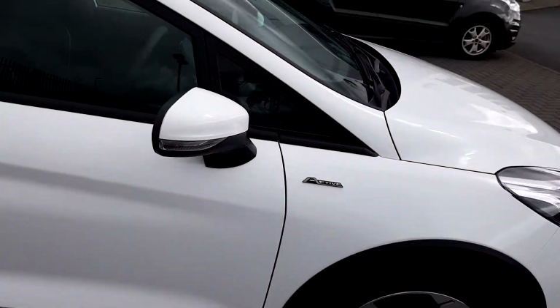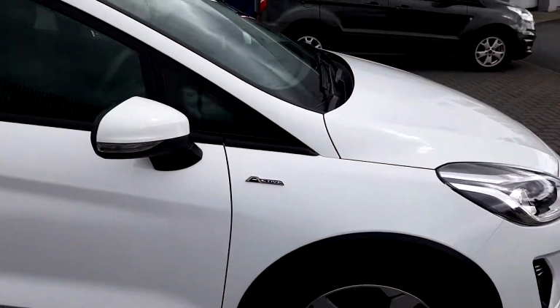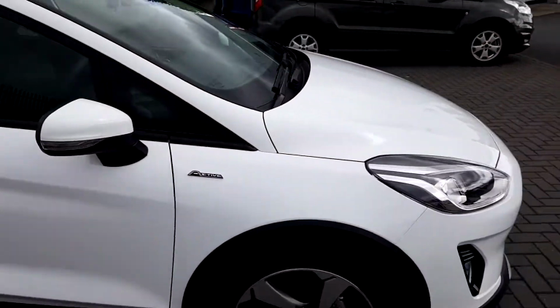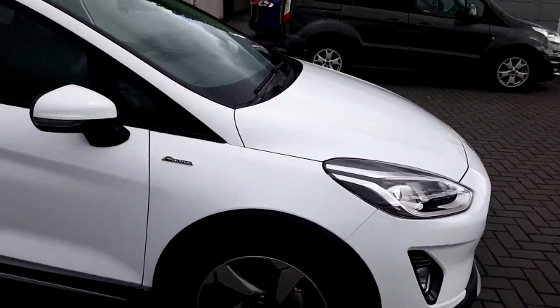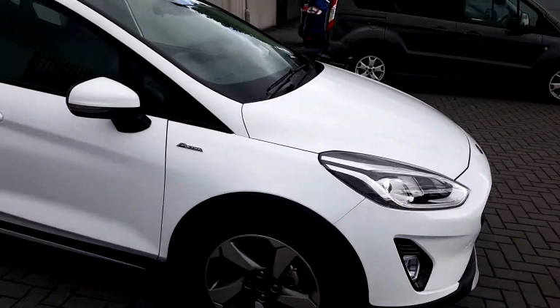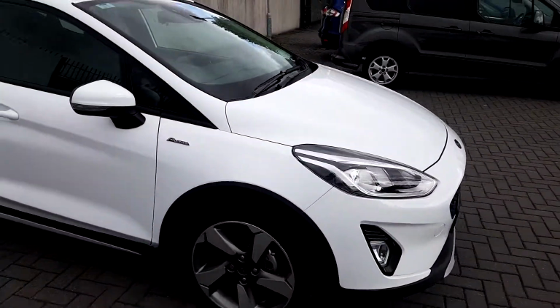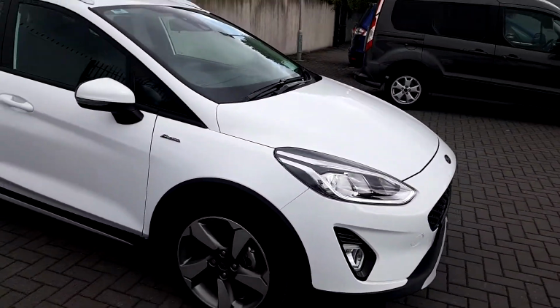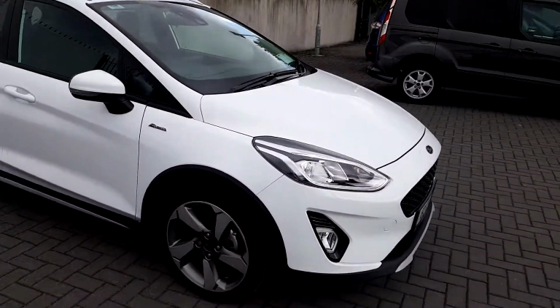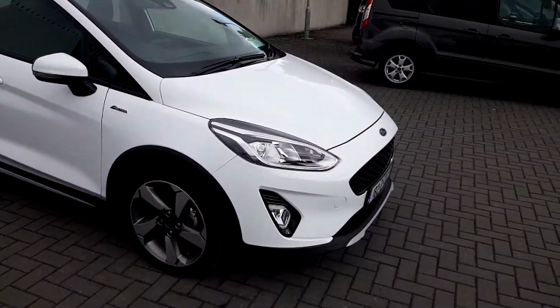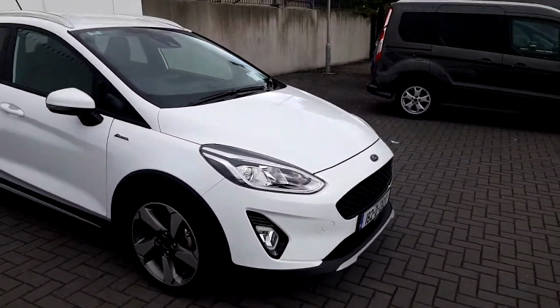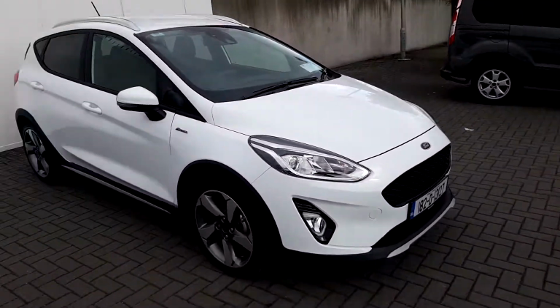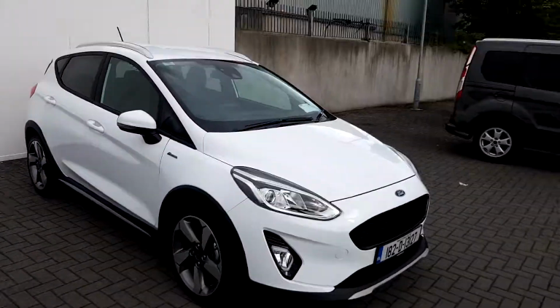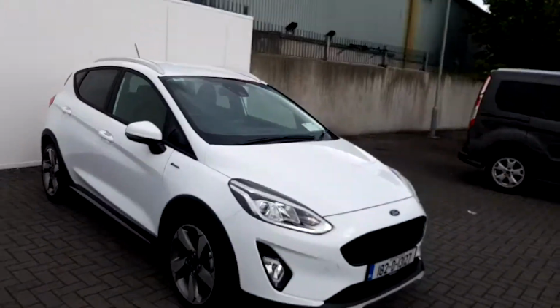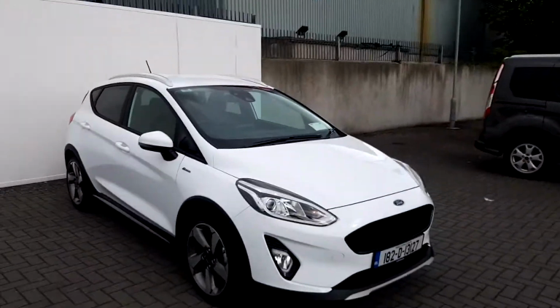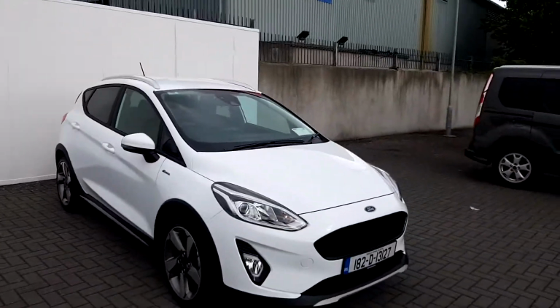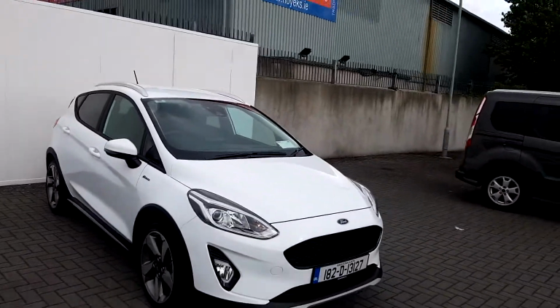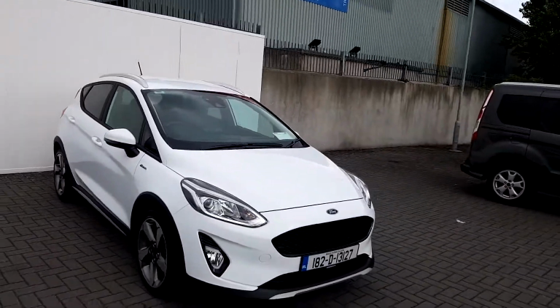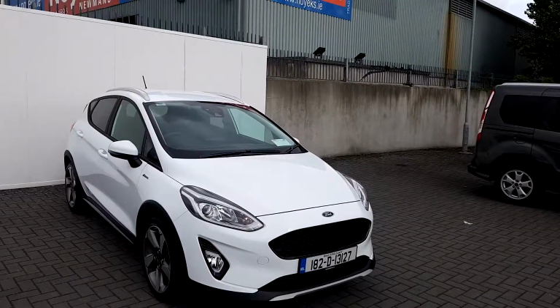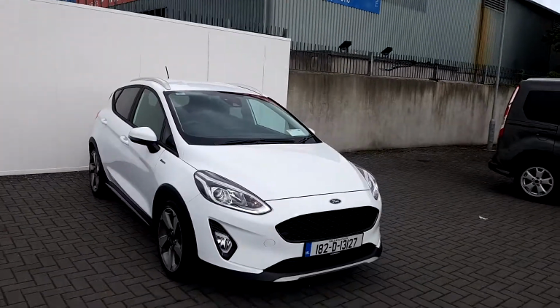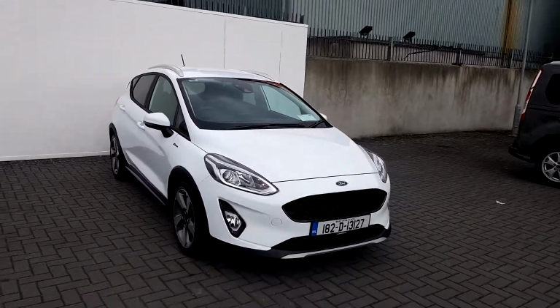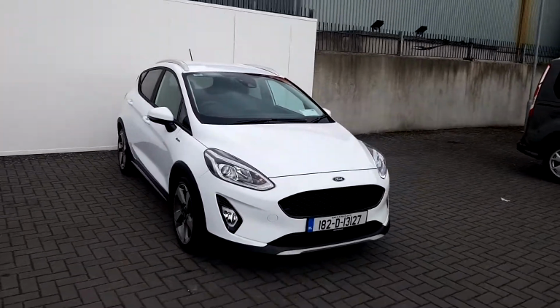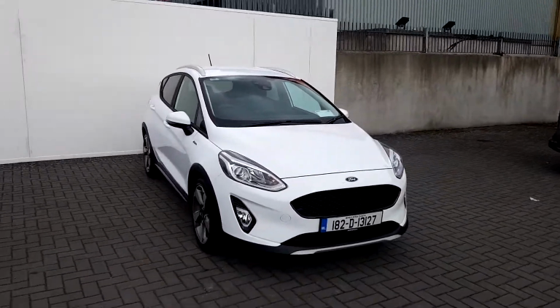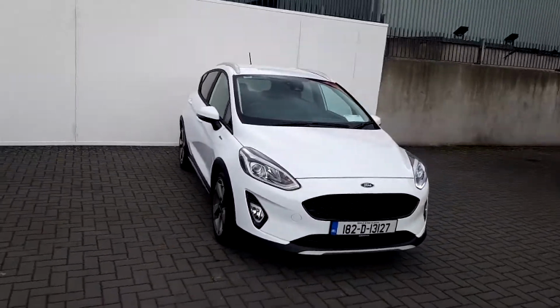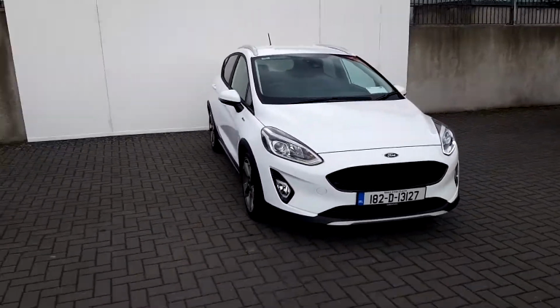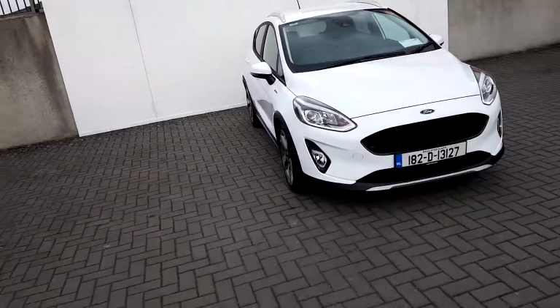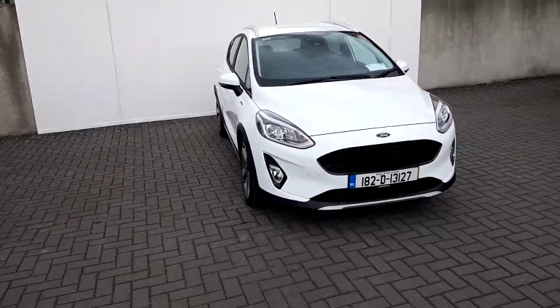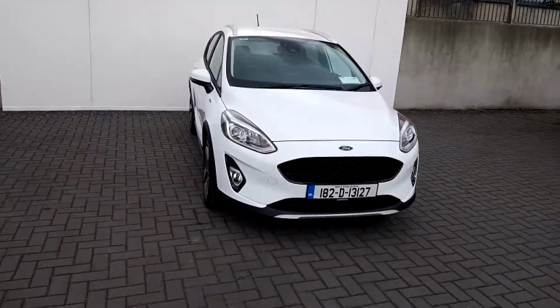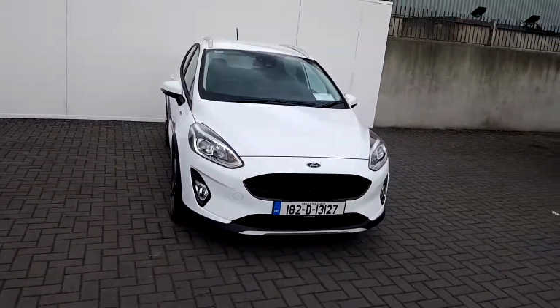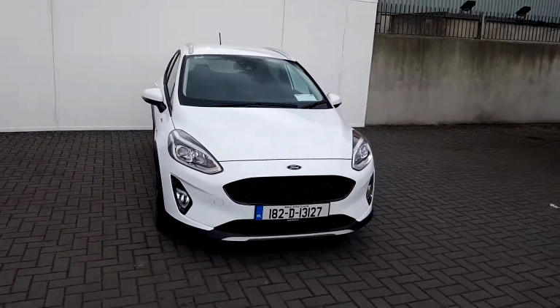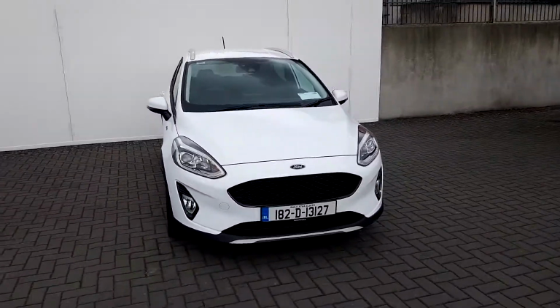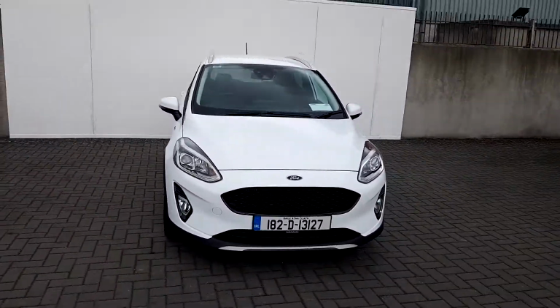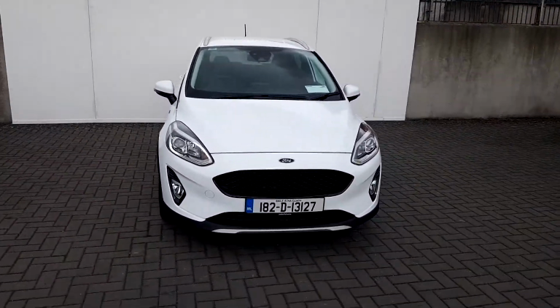For further information on this car, please visit us at Joe Duffy Ford or visit us online at JoeDuffy.ie.